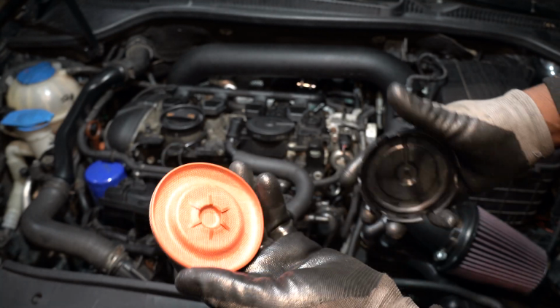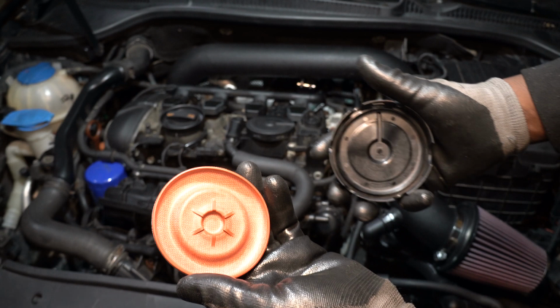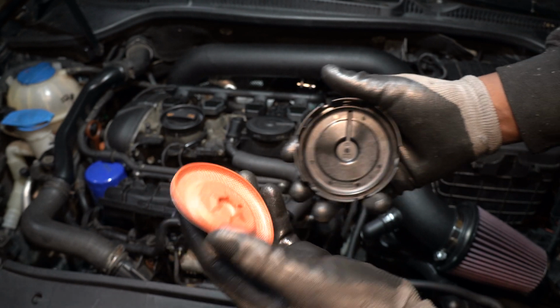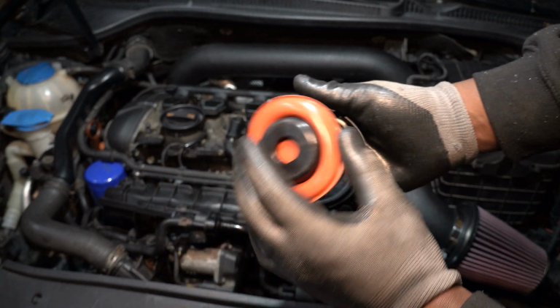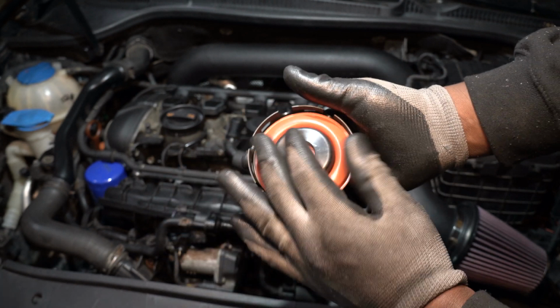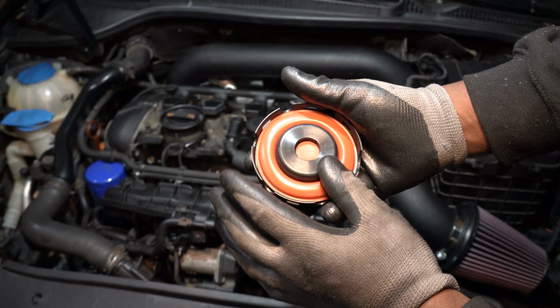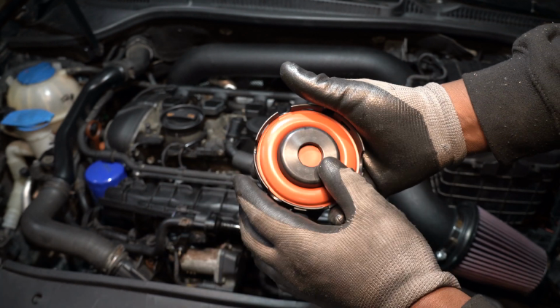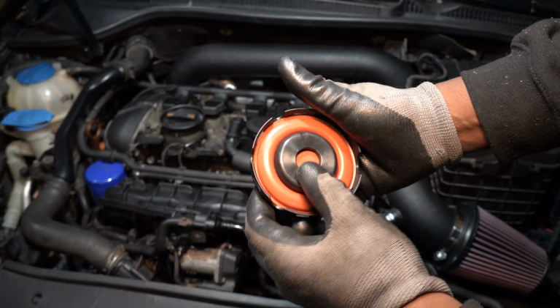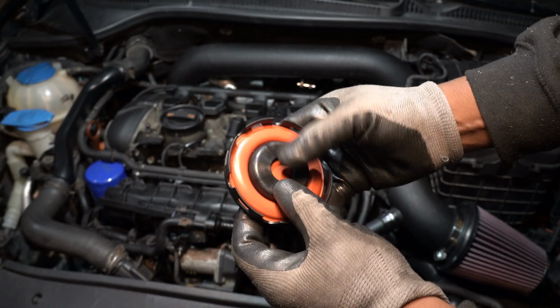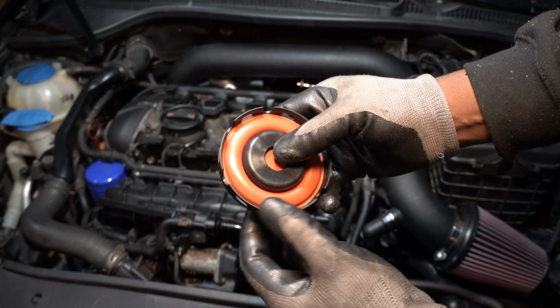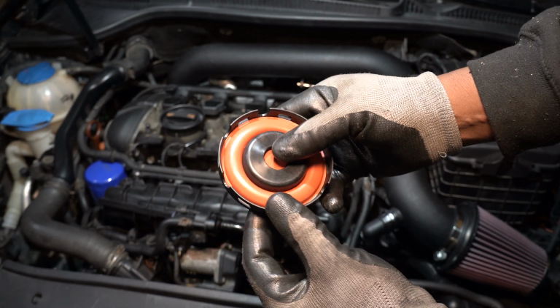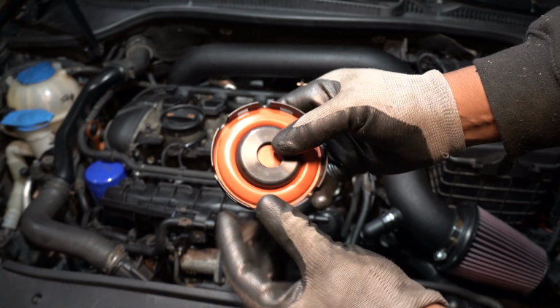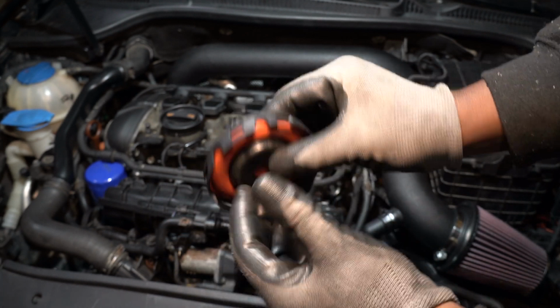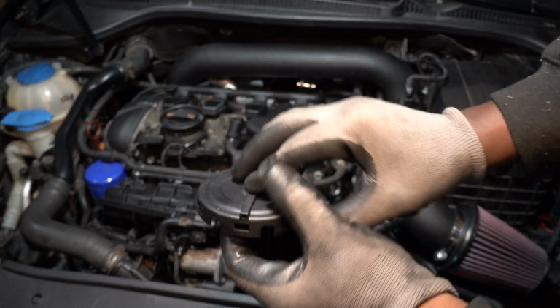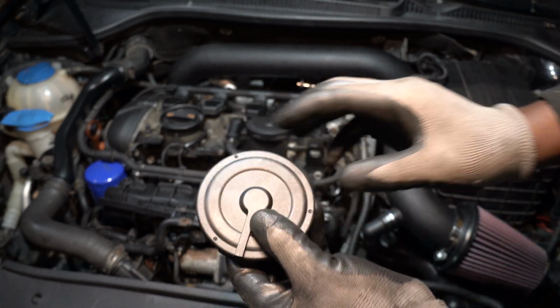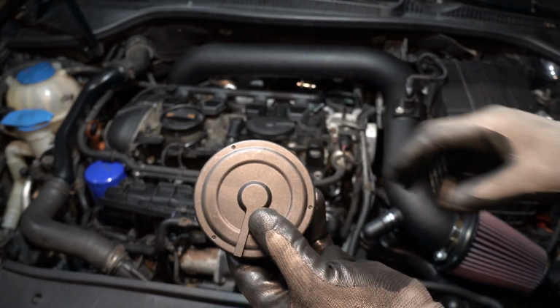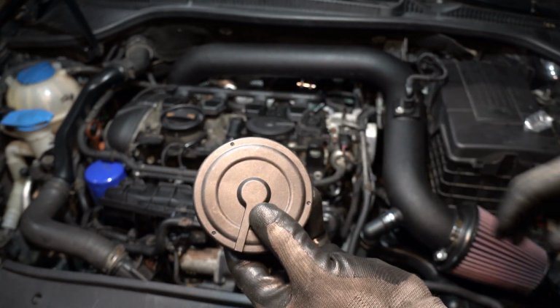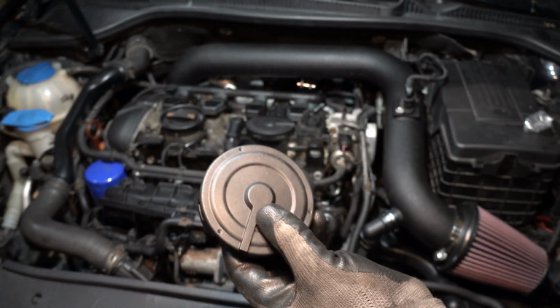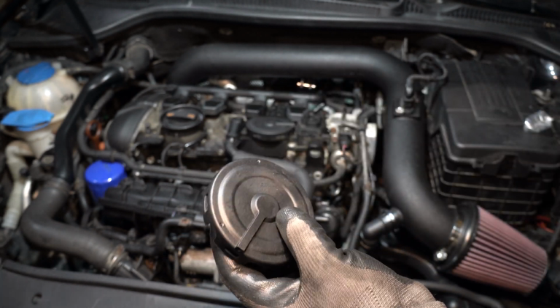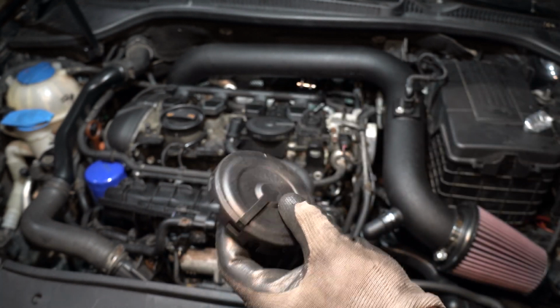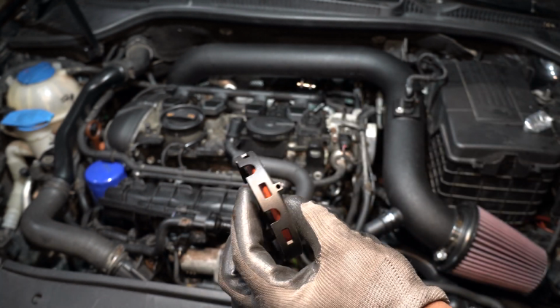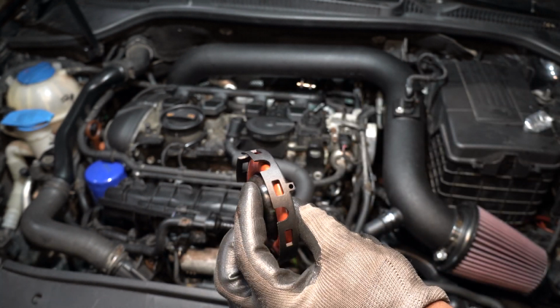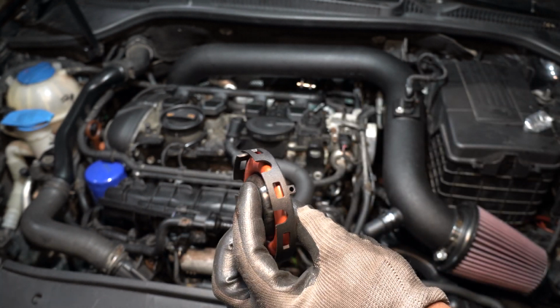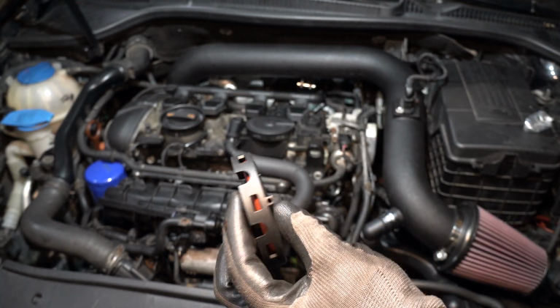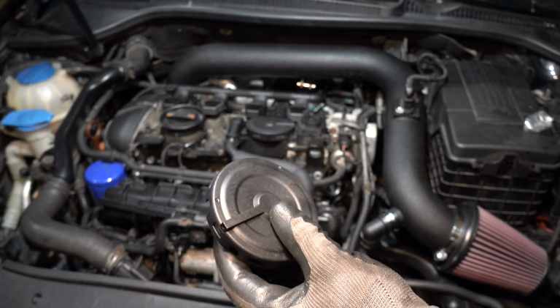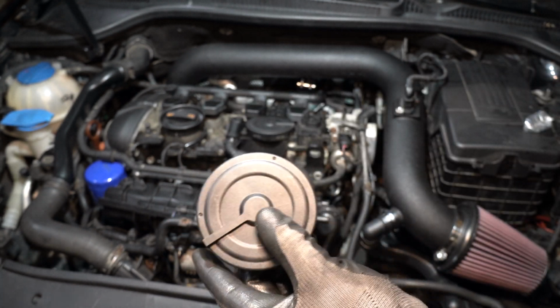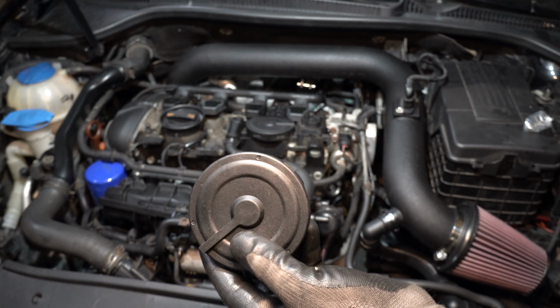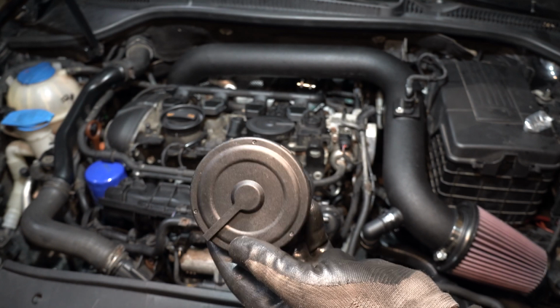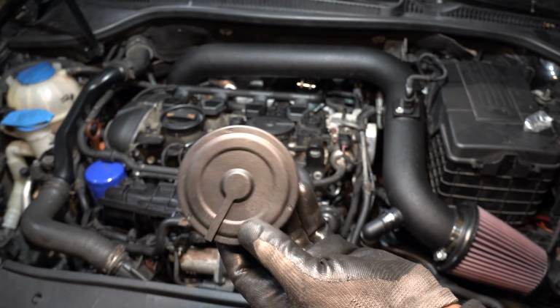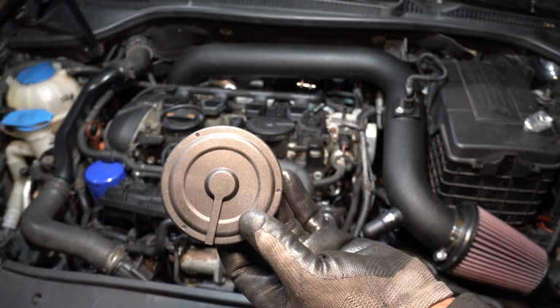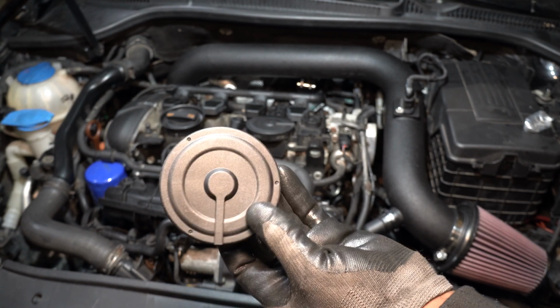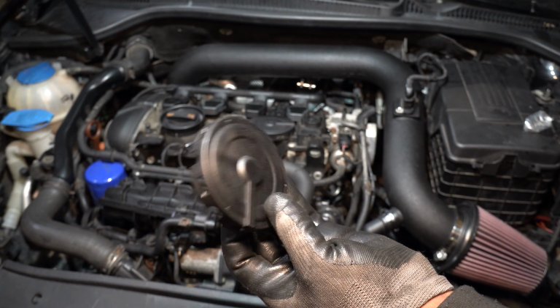Notice when I remove the oil dipstick, the engine does not stumble. This is an indication that the PCV is bad.